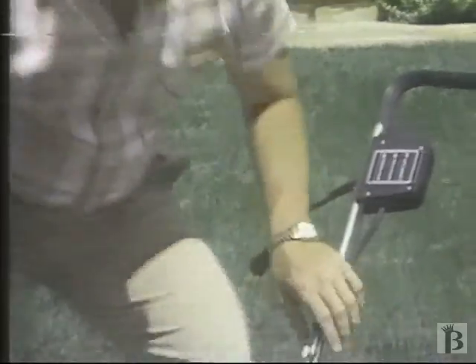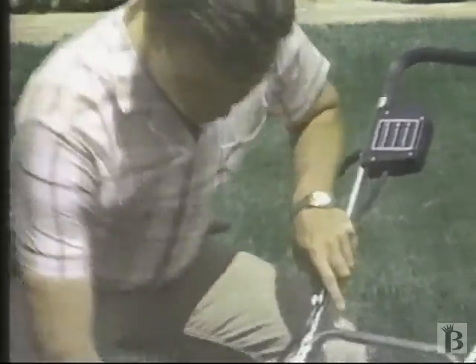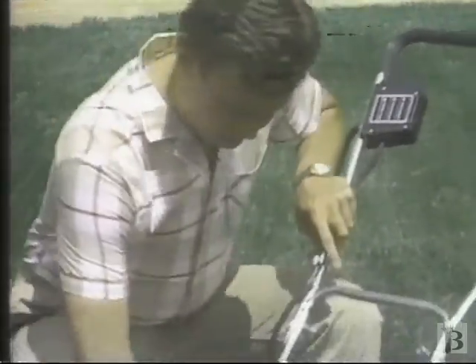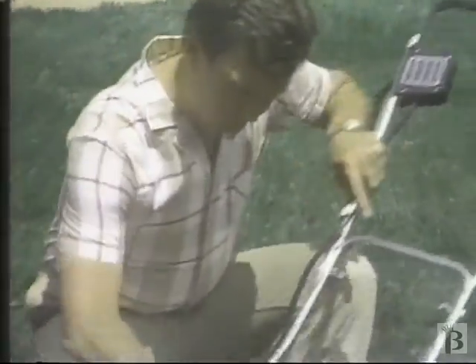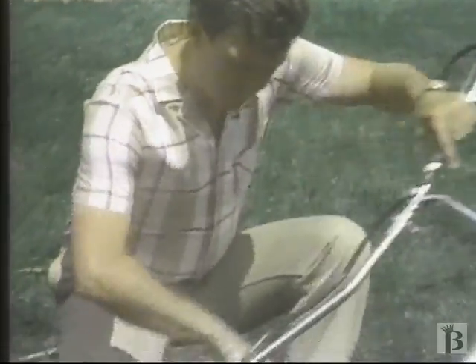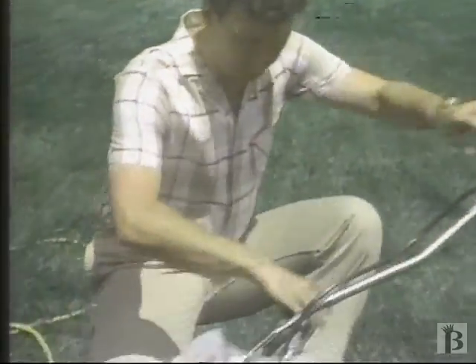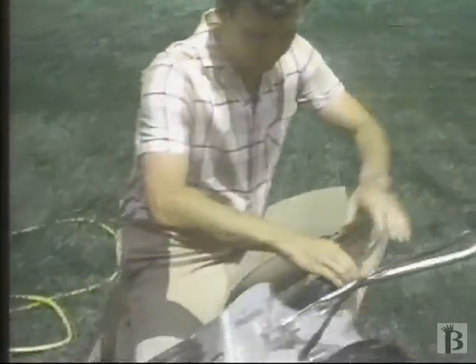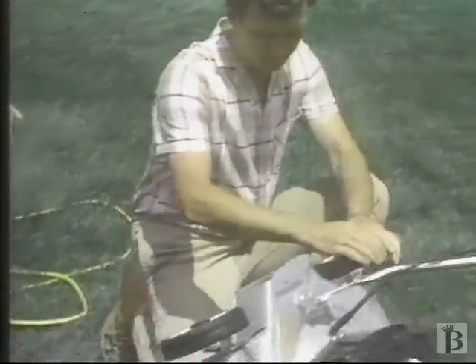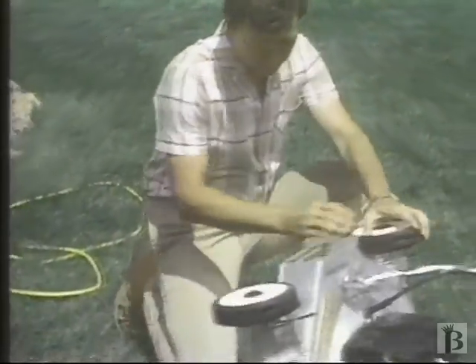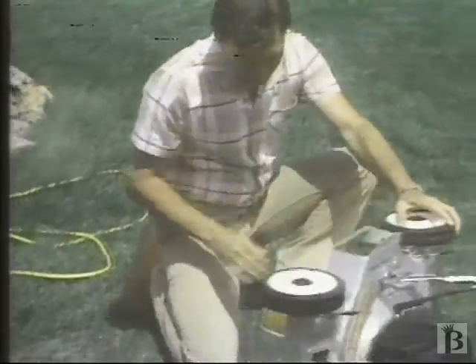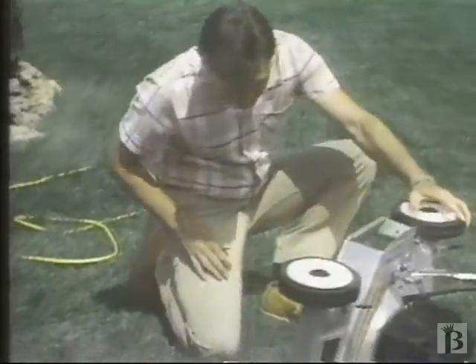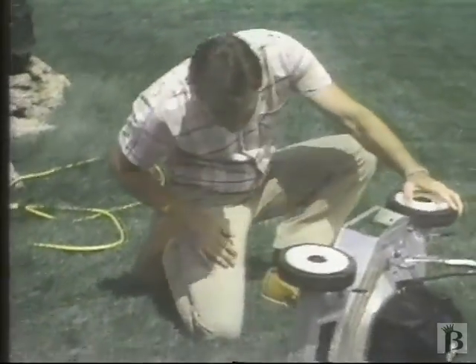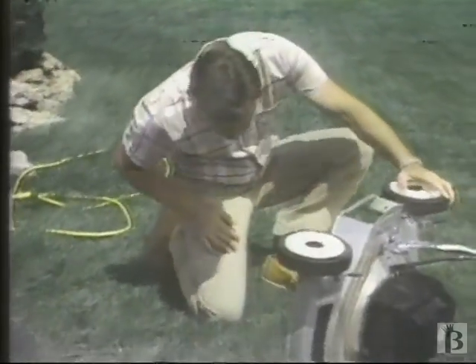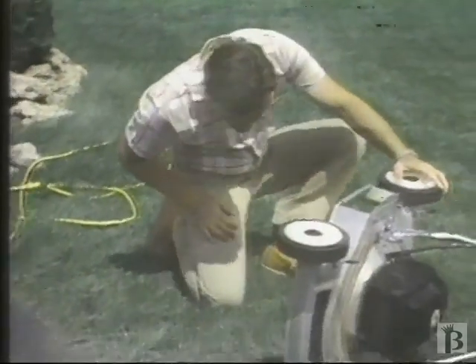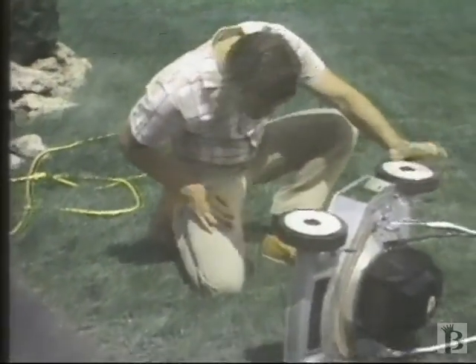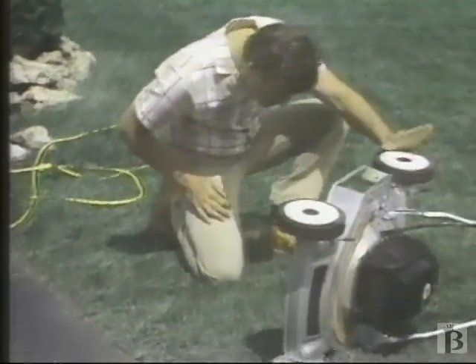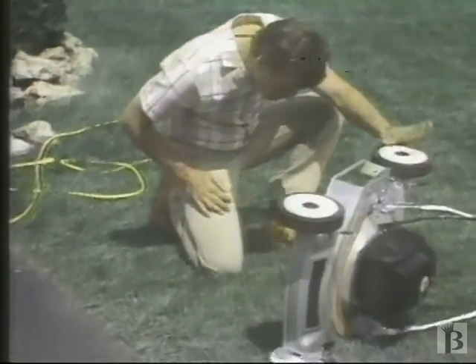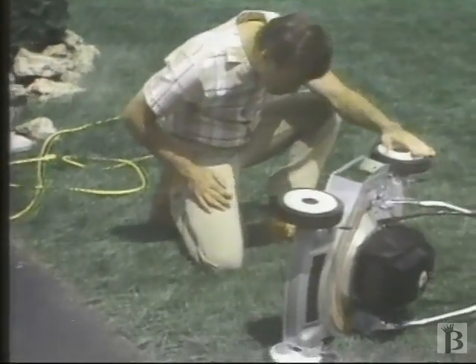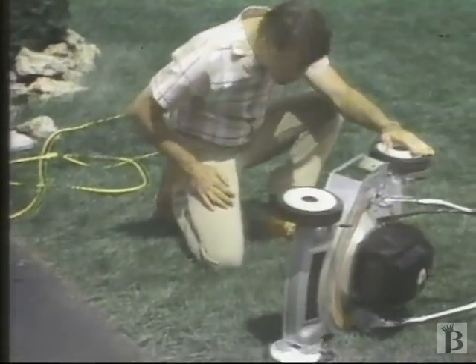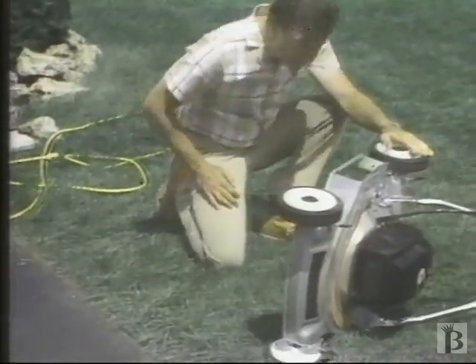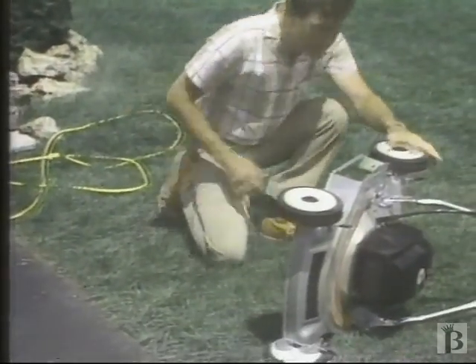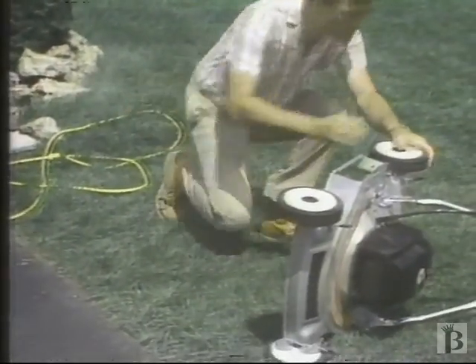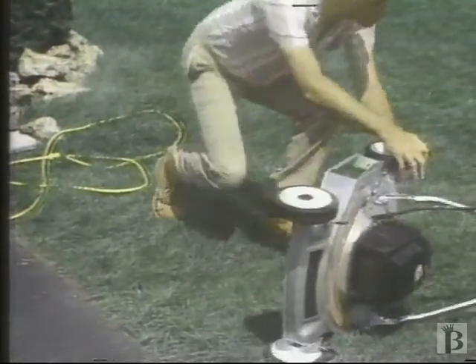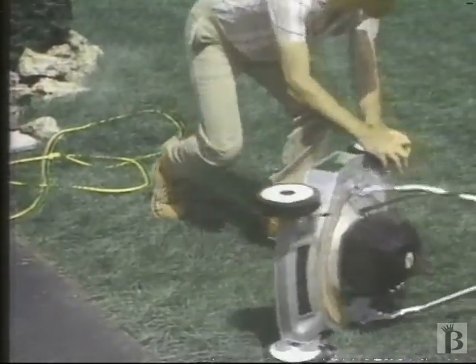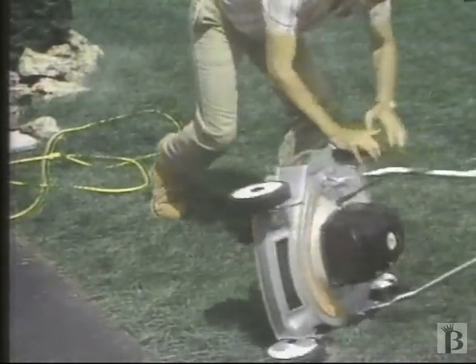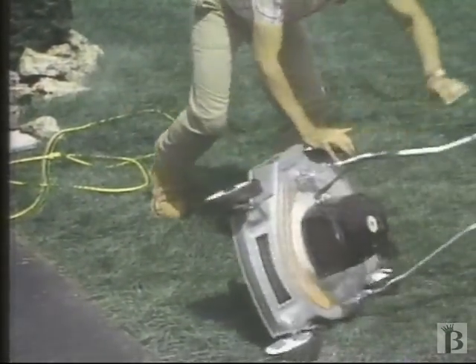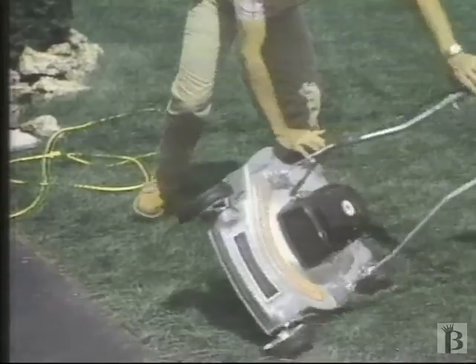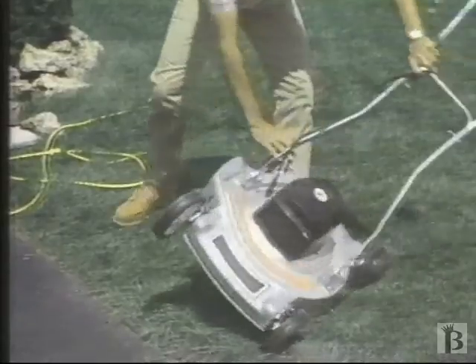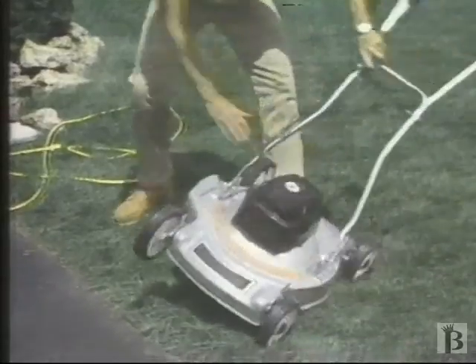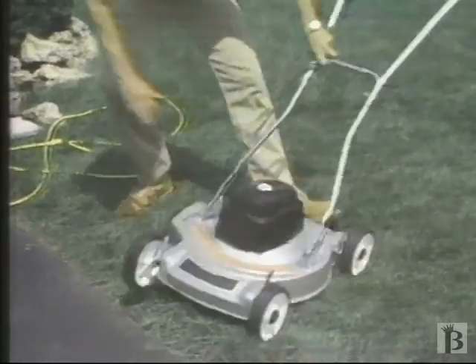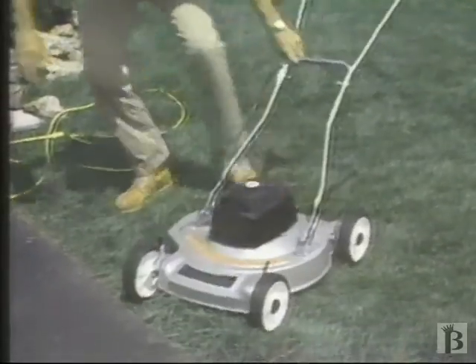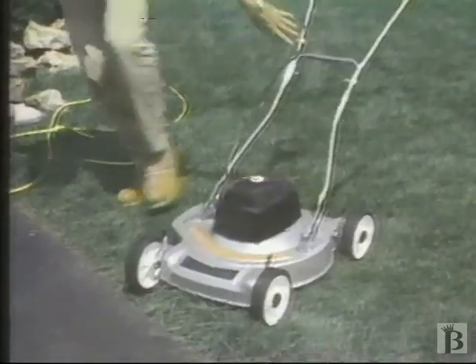And if the mower becomes clogged, always unplug it at the source before clearing it out.